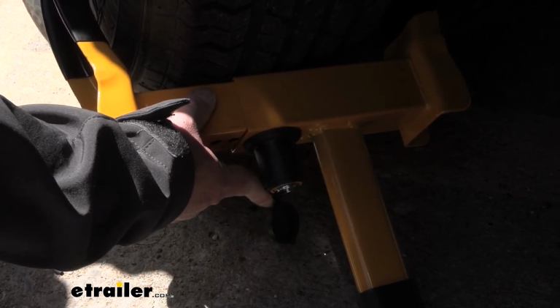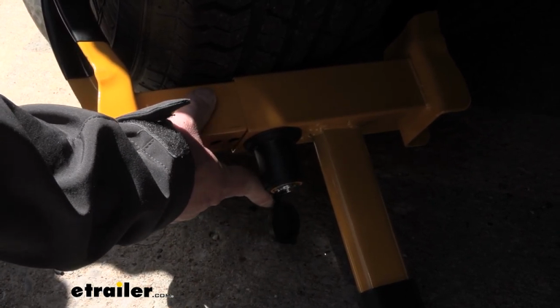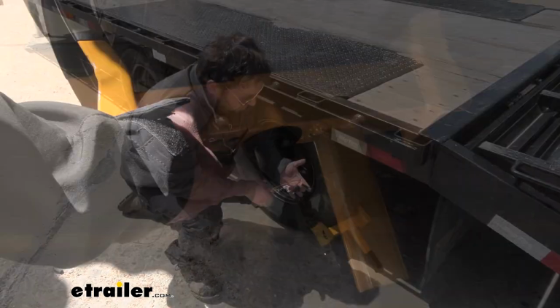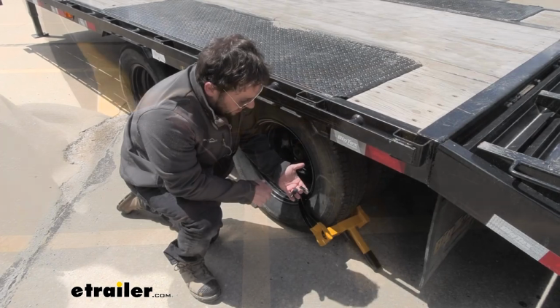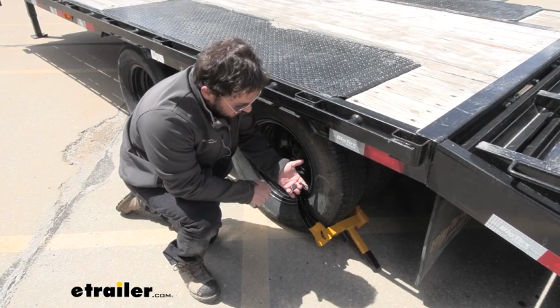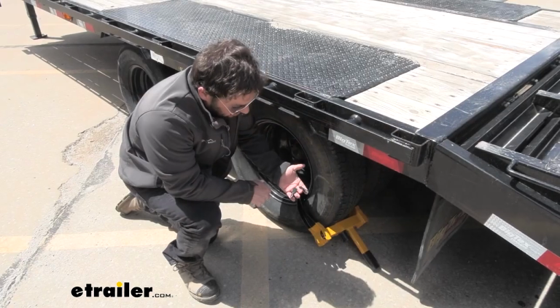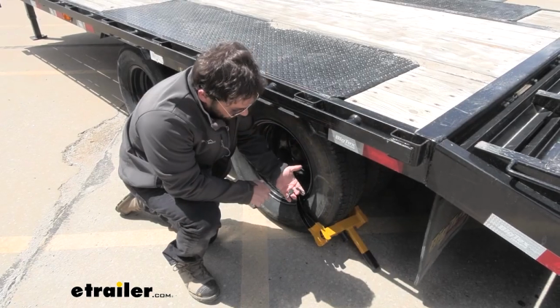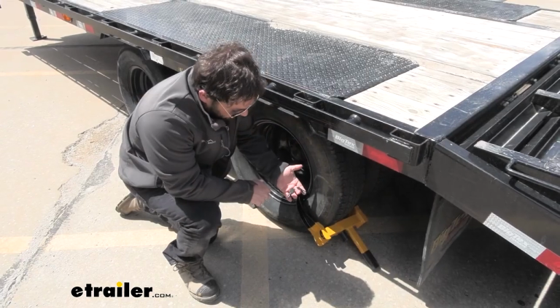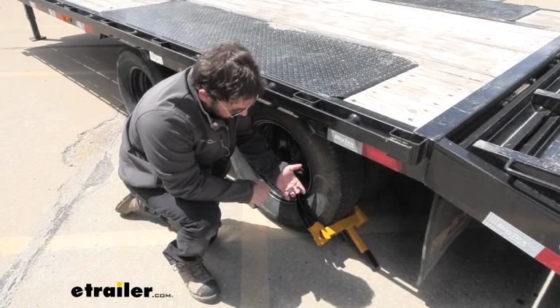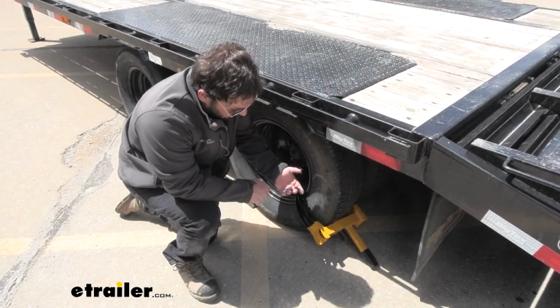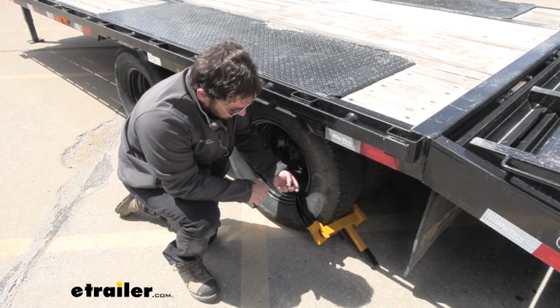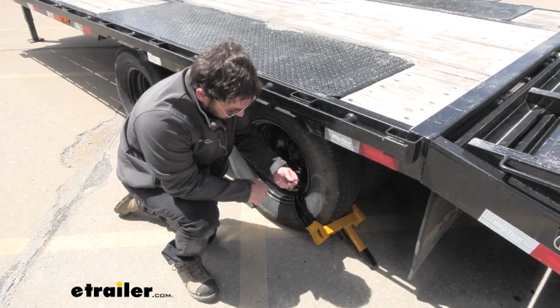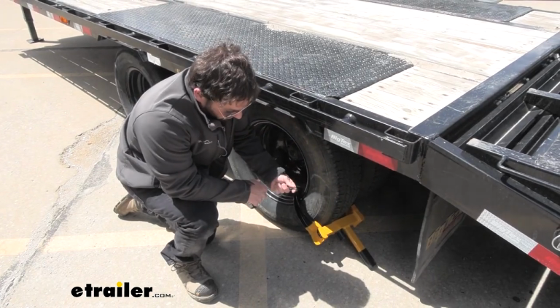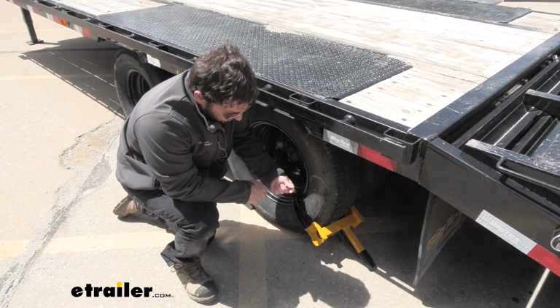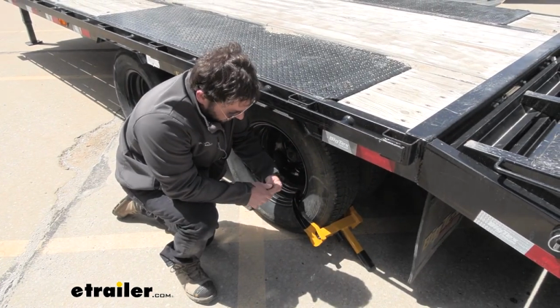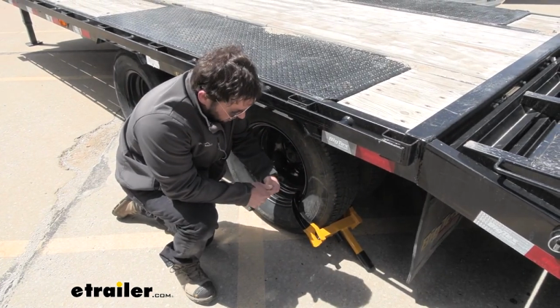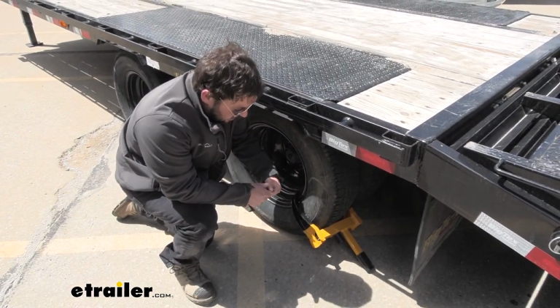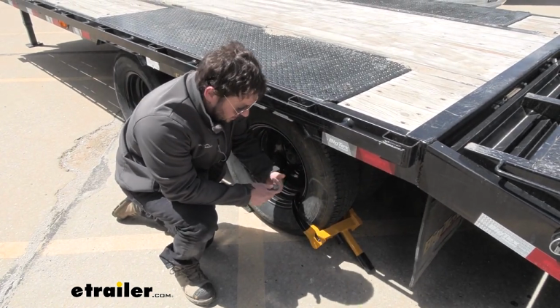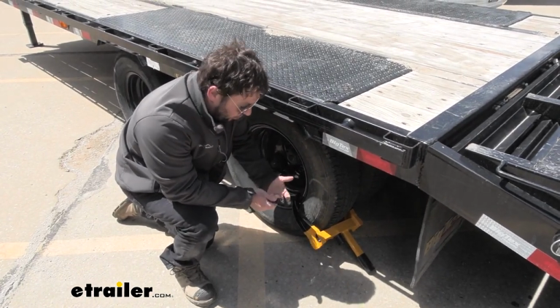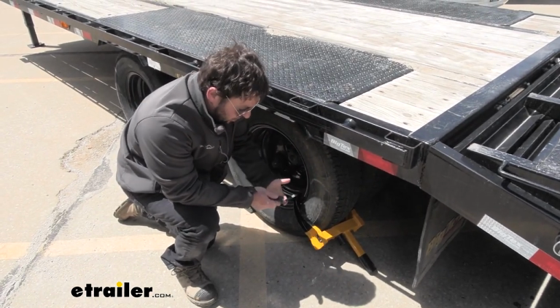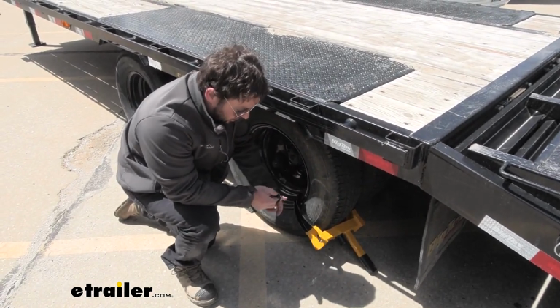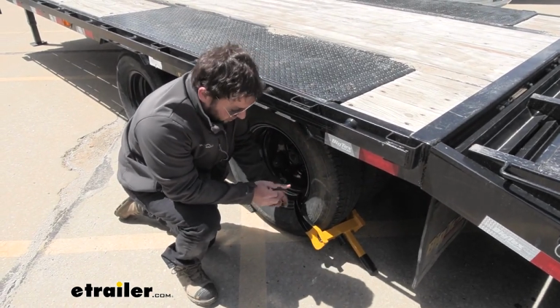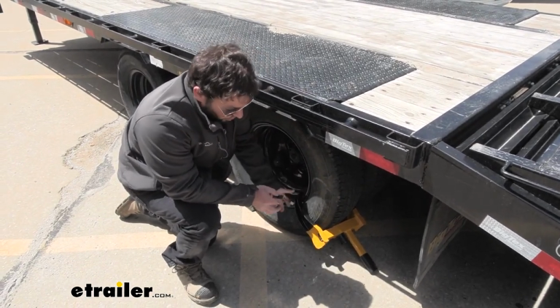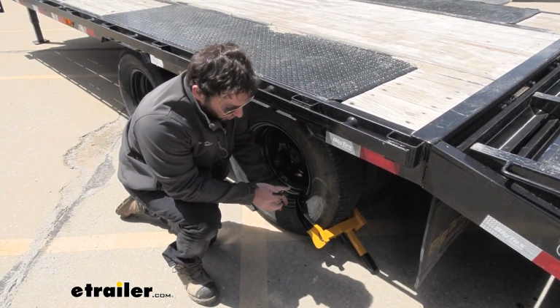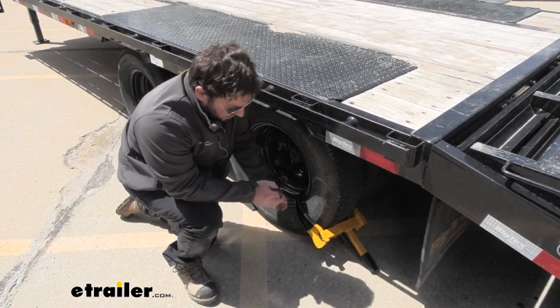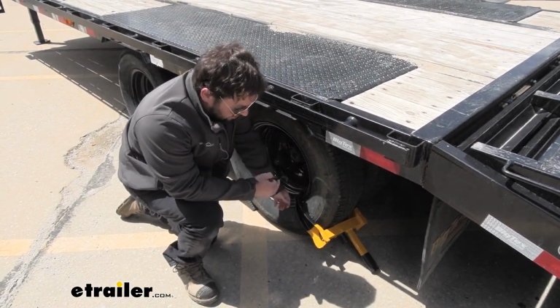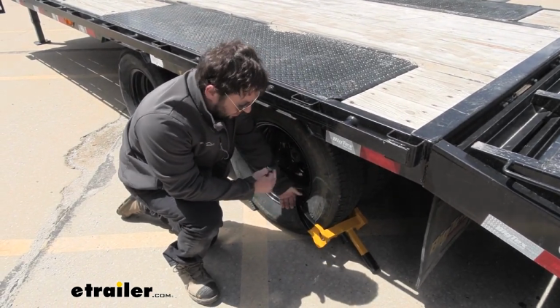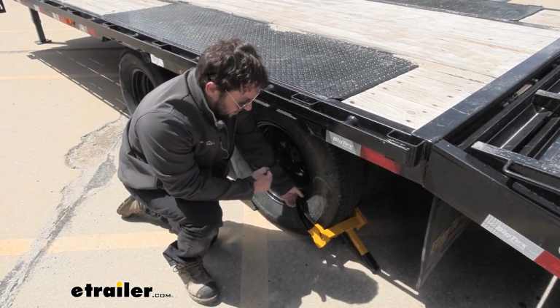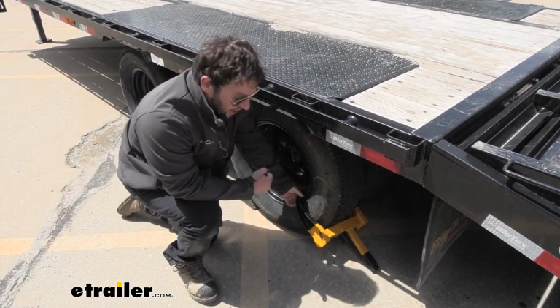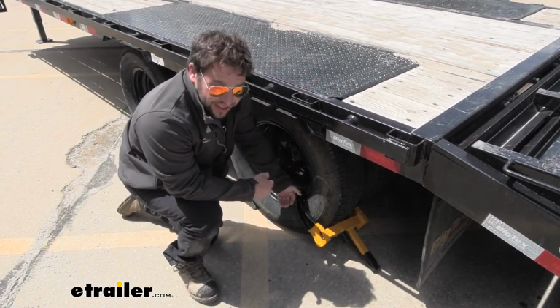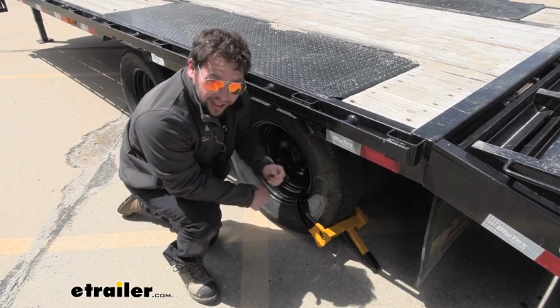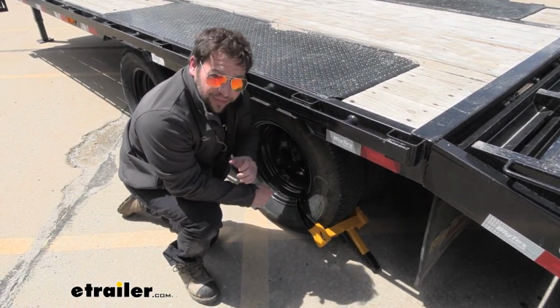You're going to get two keys with this as well, so you'll have one on your keychain and keep one in the truck so you'll always have it when you need to lock this up.